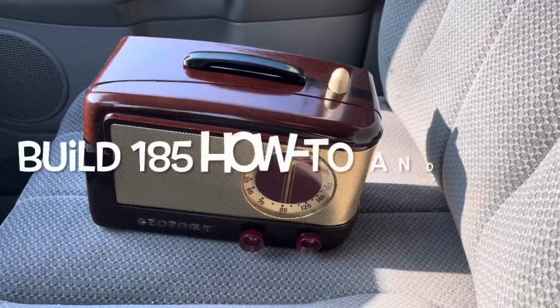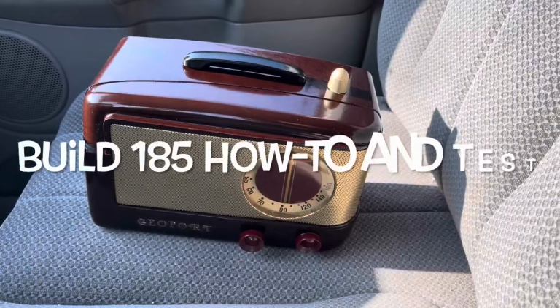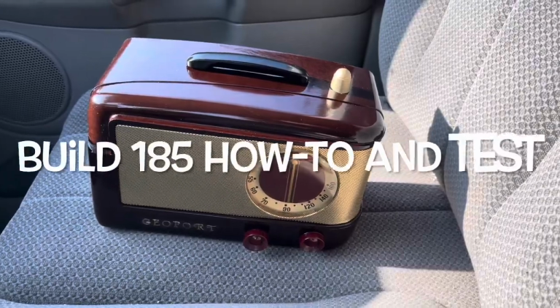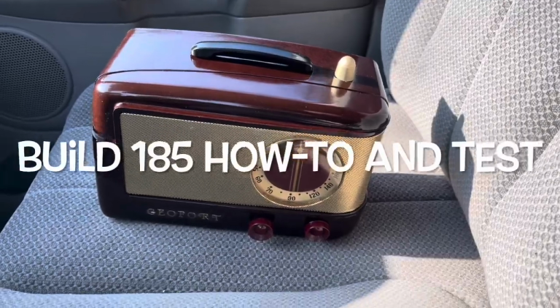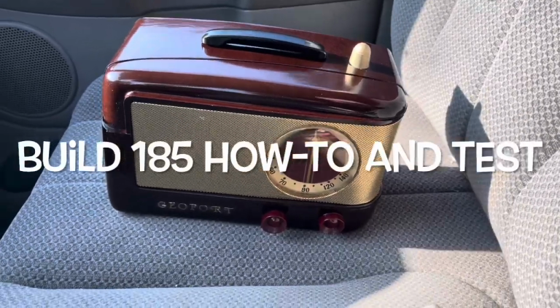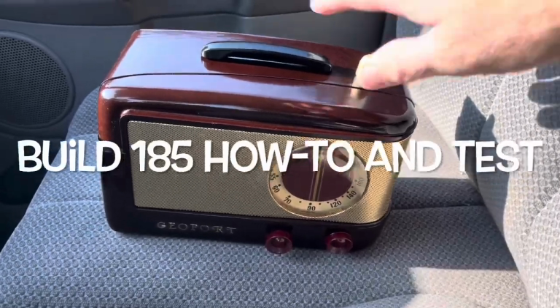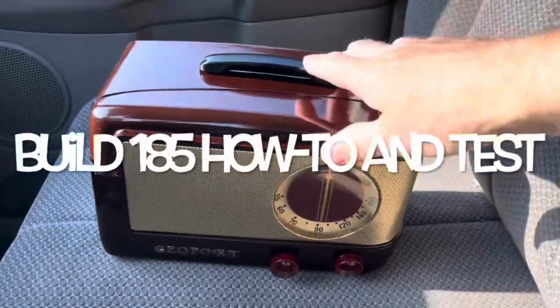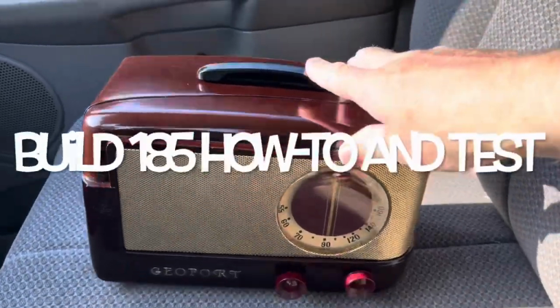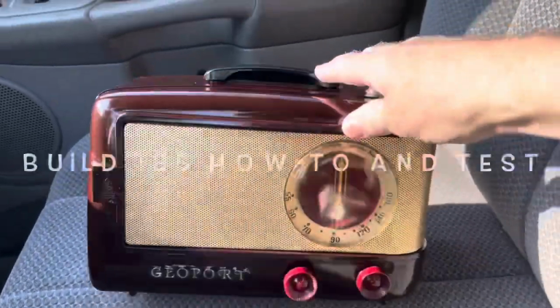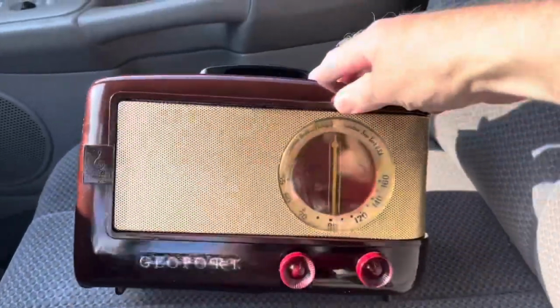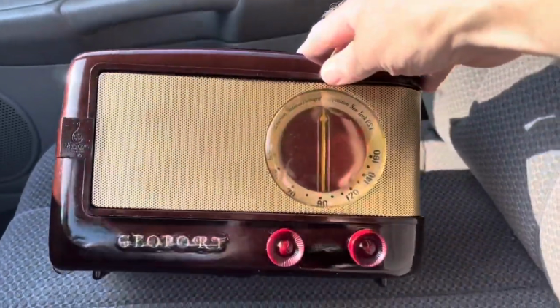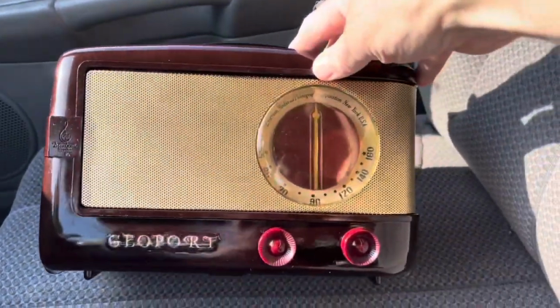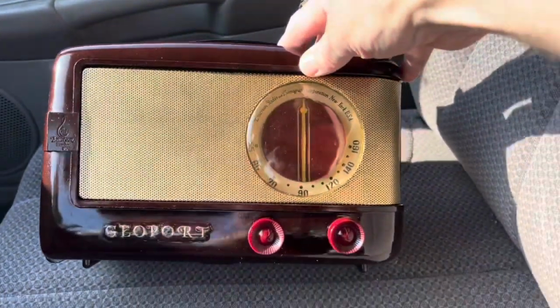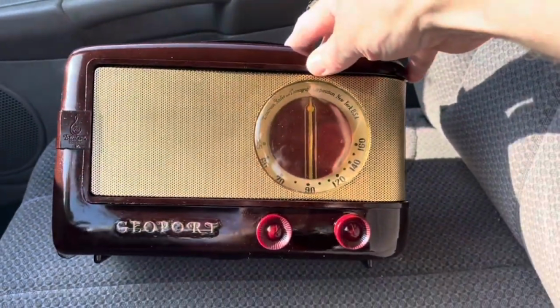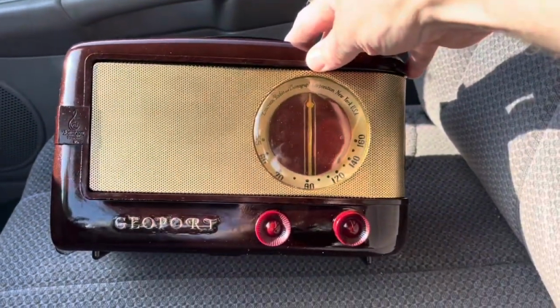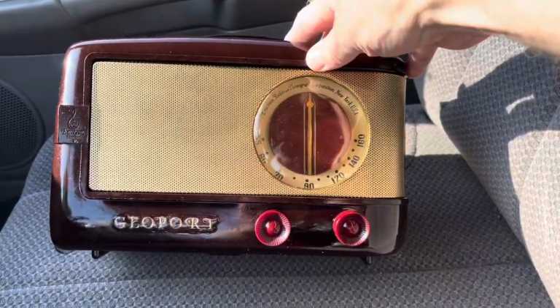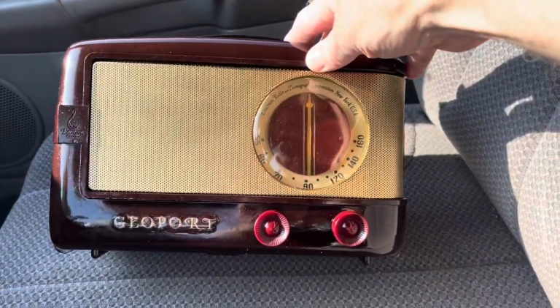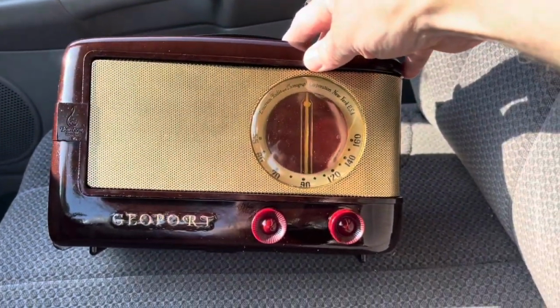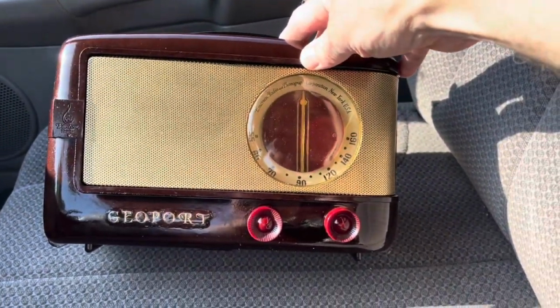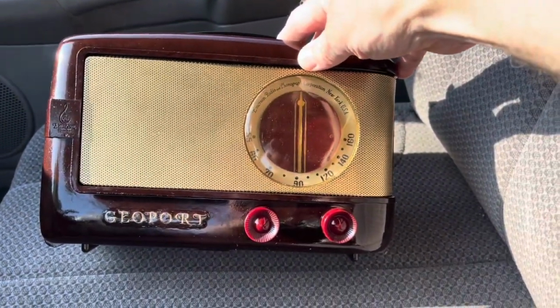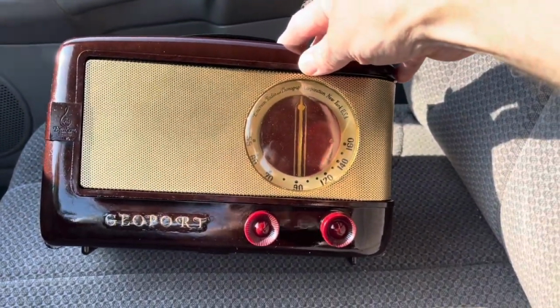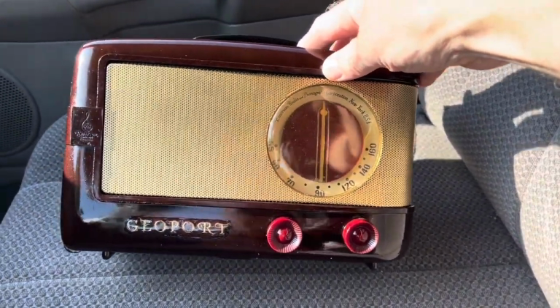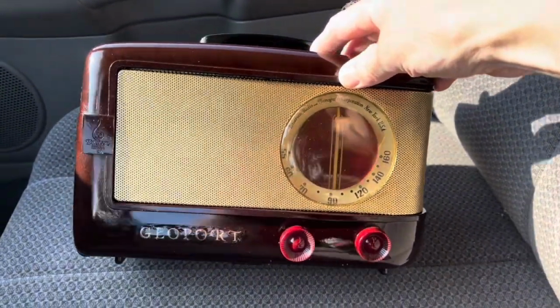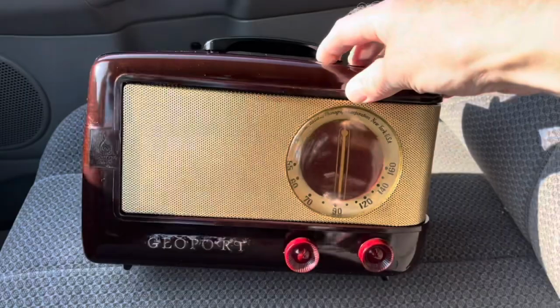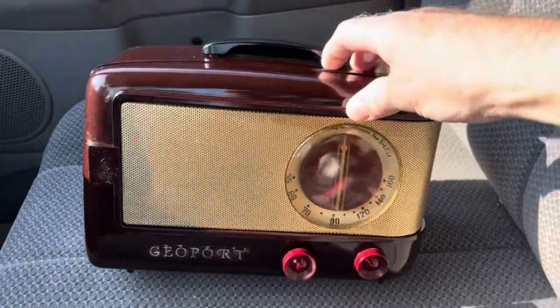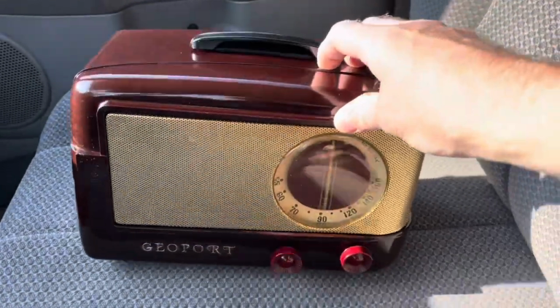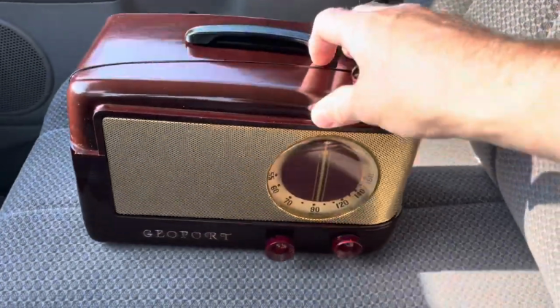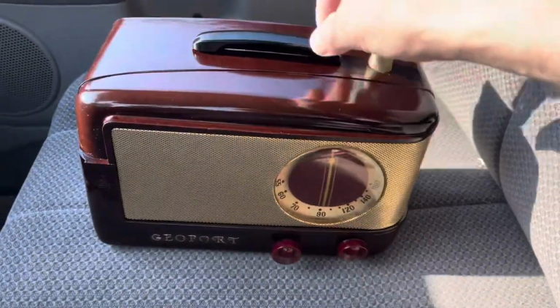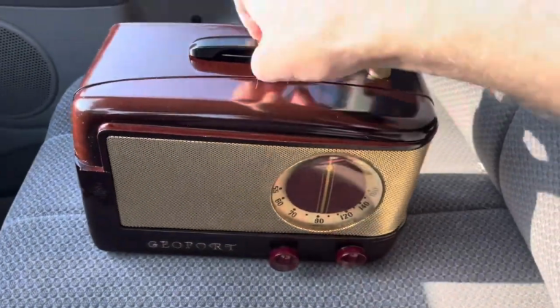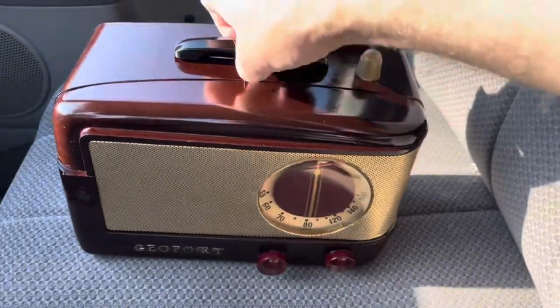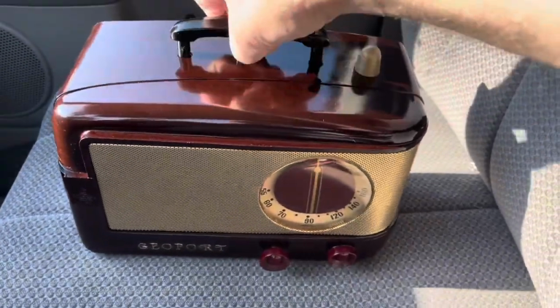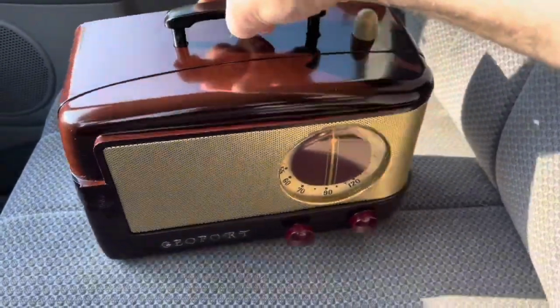This is a how-to for Geoport Build 185. Here's a look at the box.